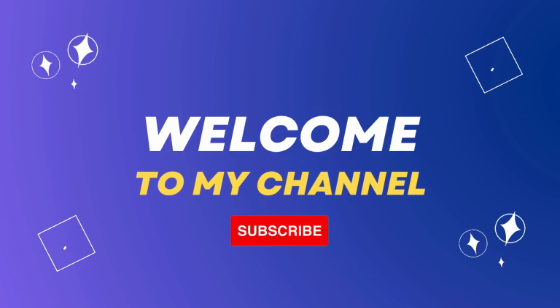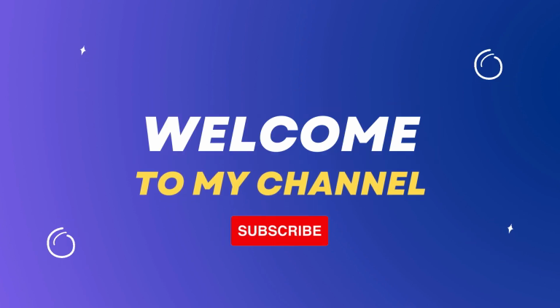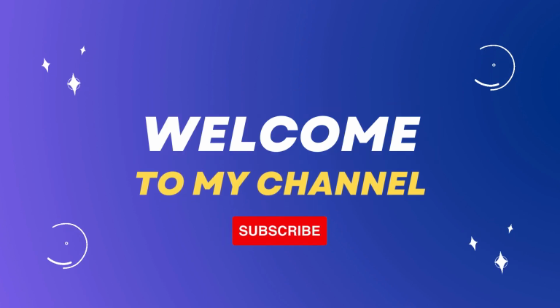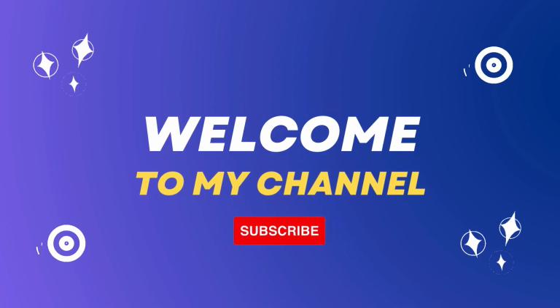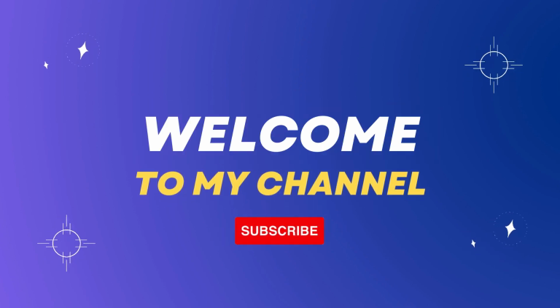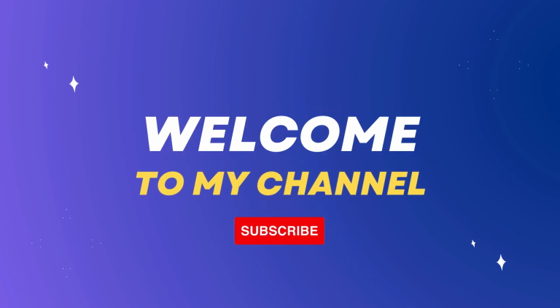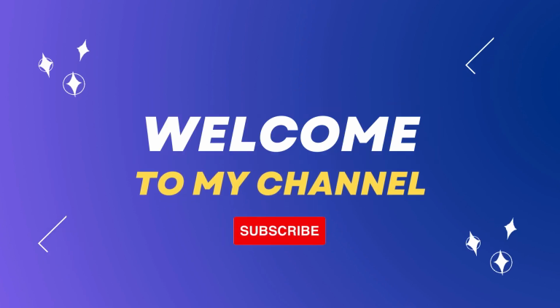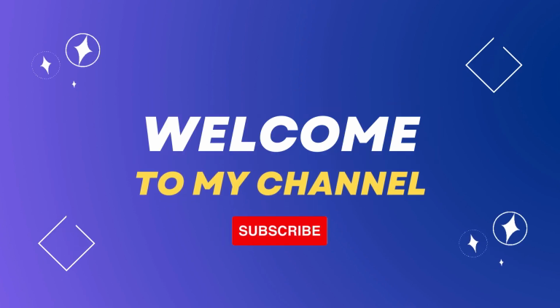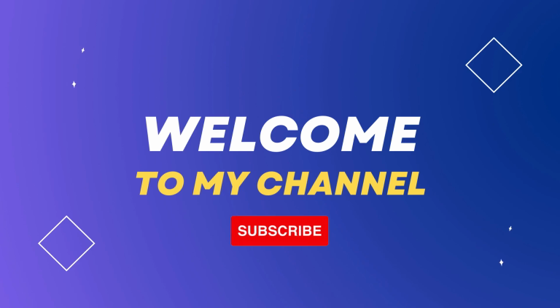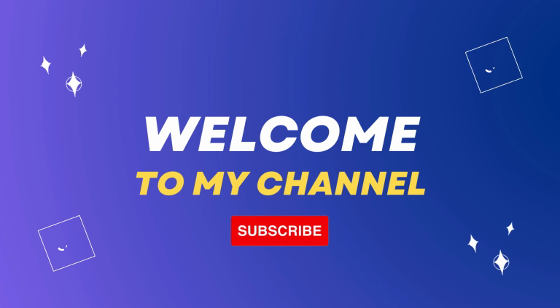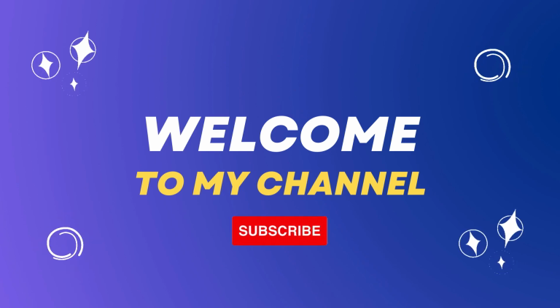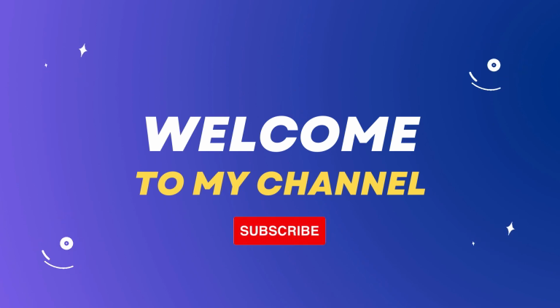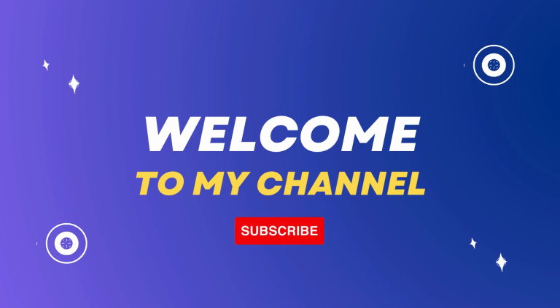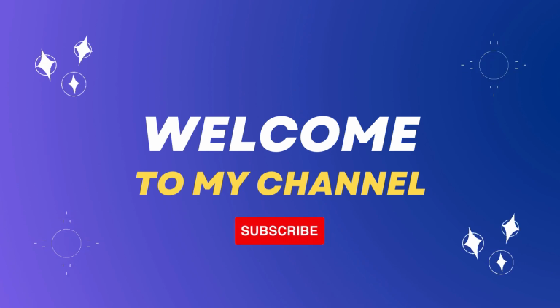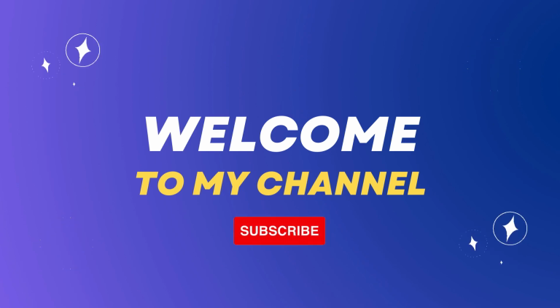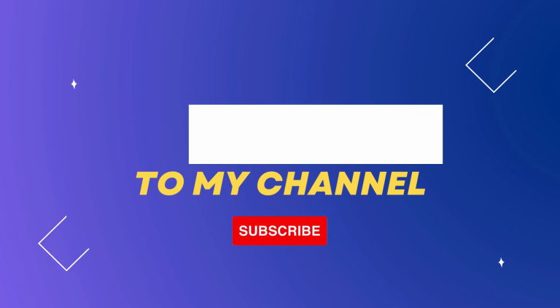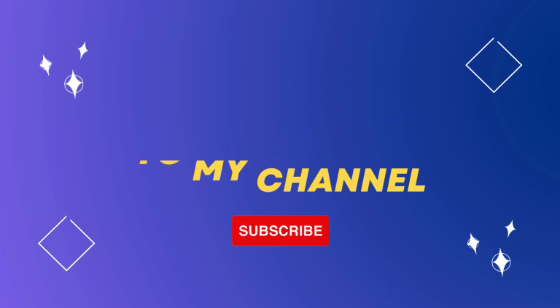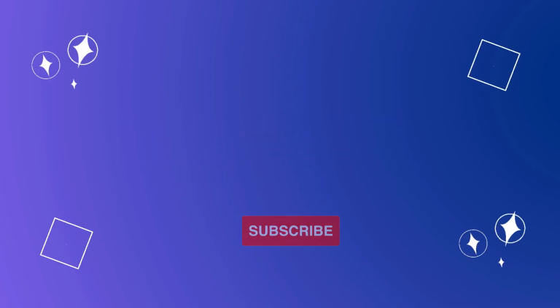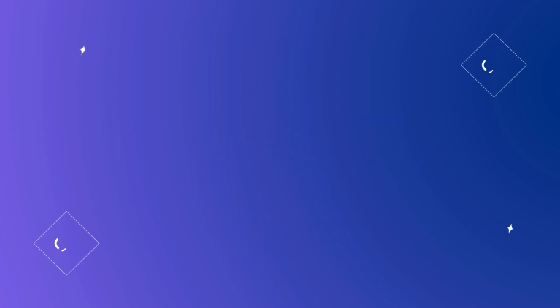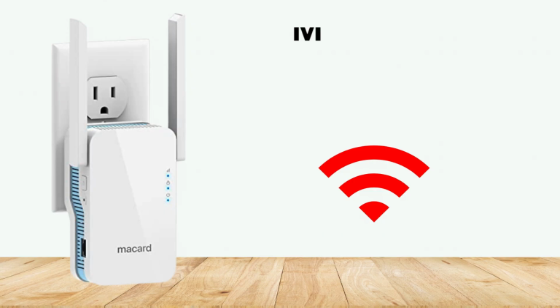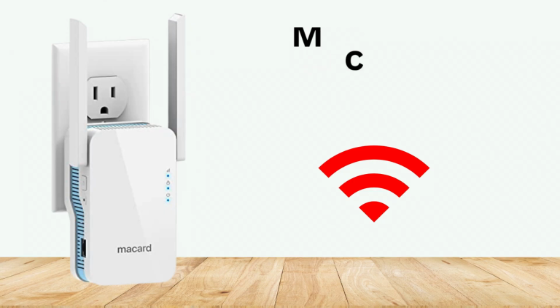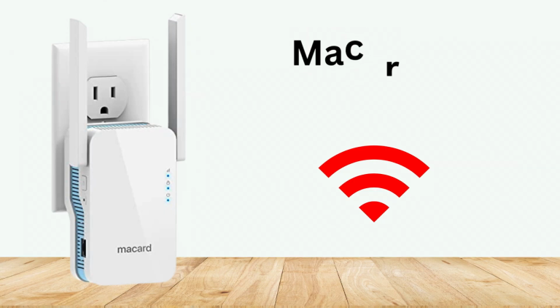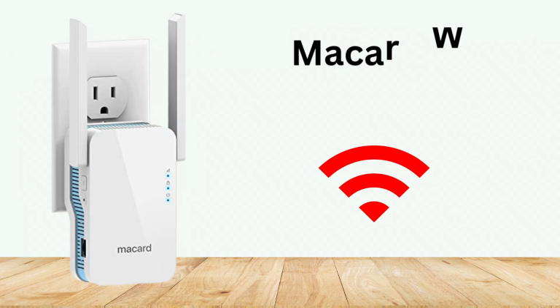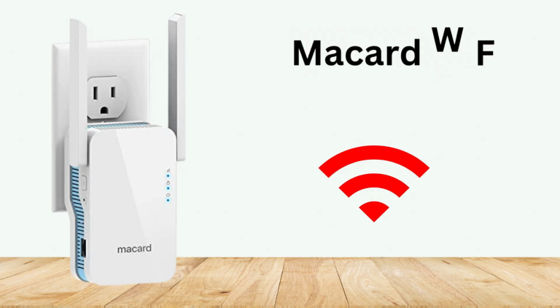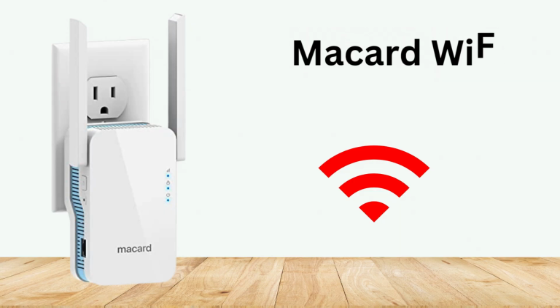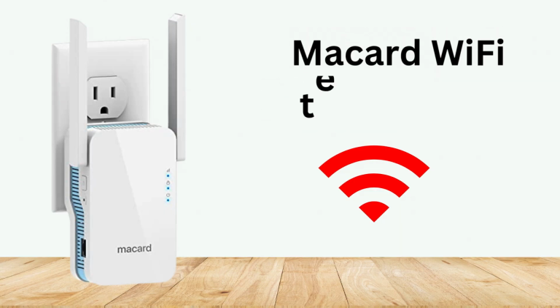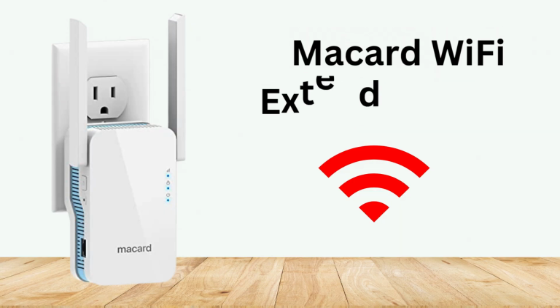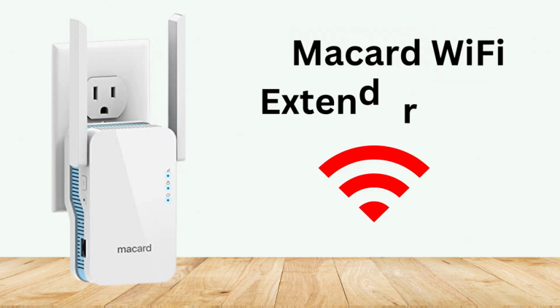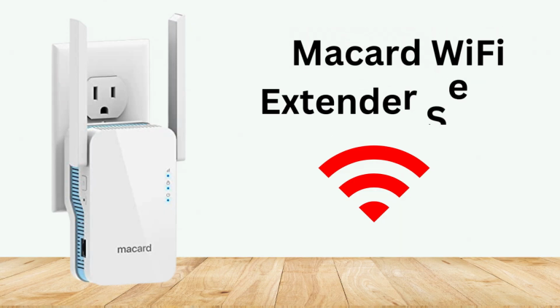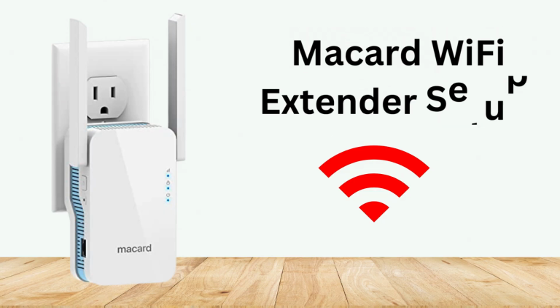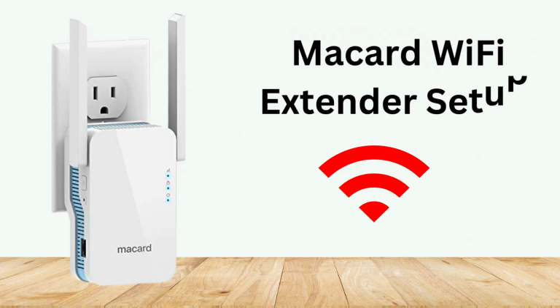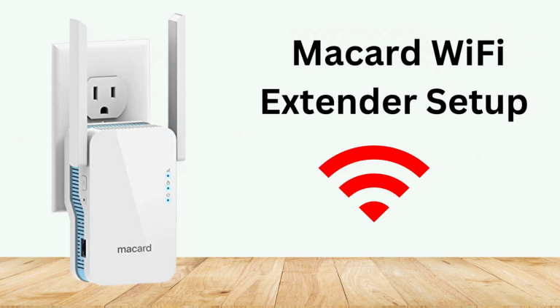Welcome to my channel. McCard Wi-Fi Extender Setup.